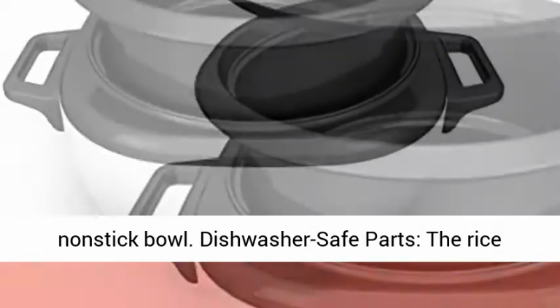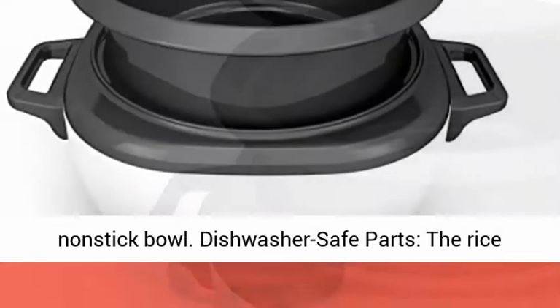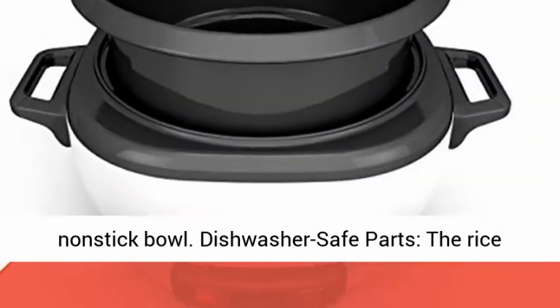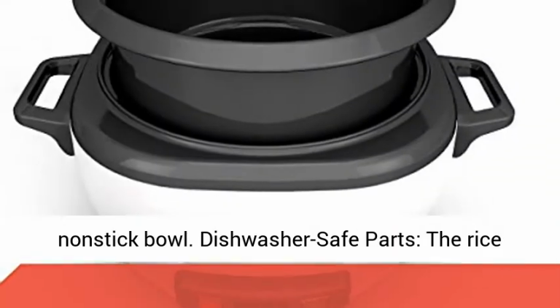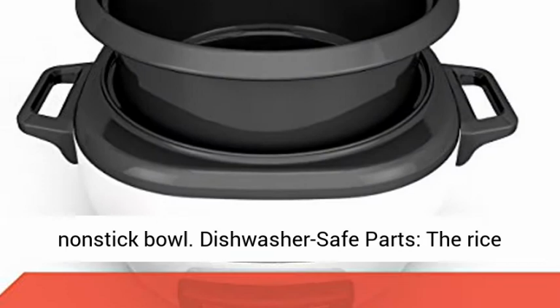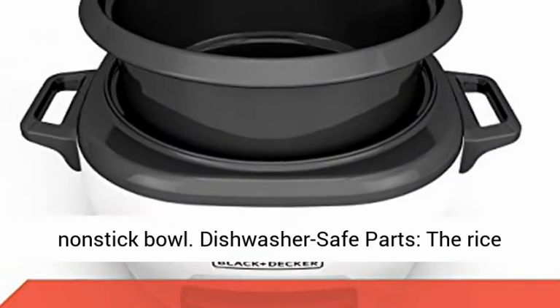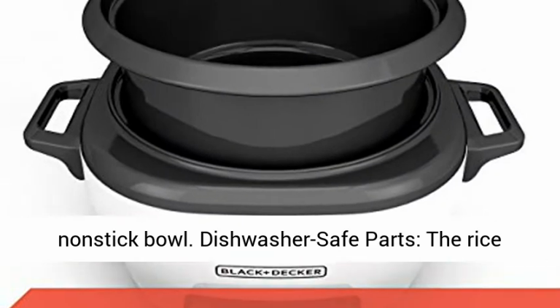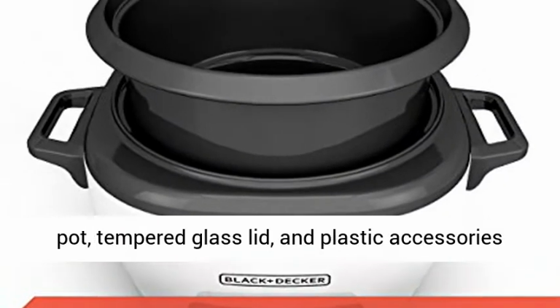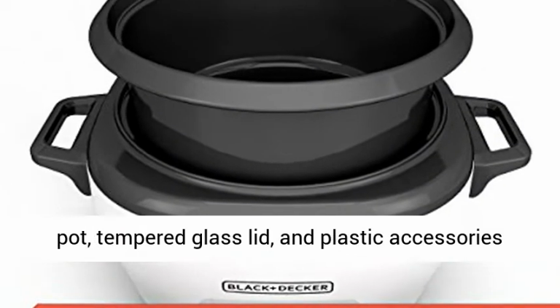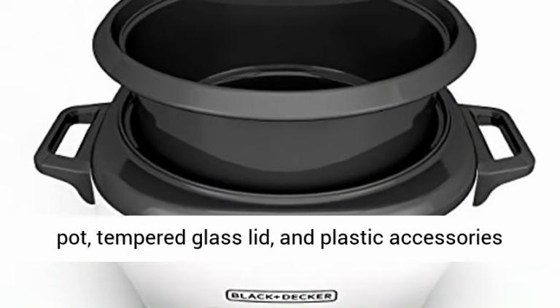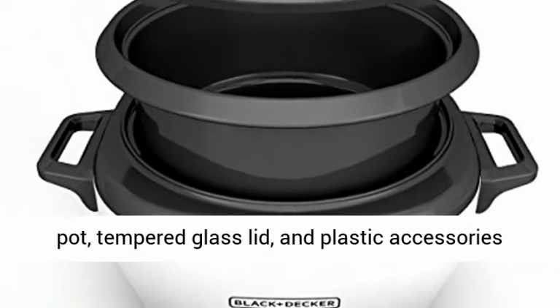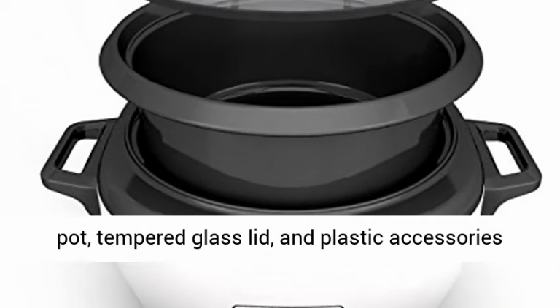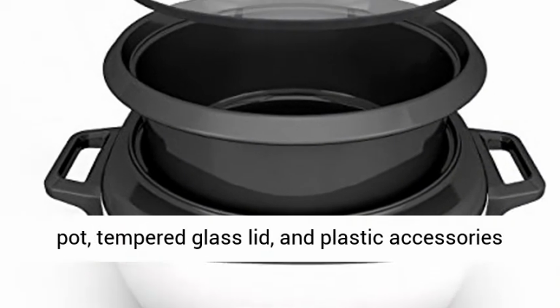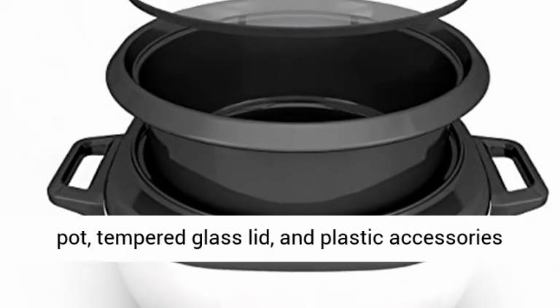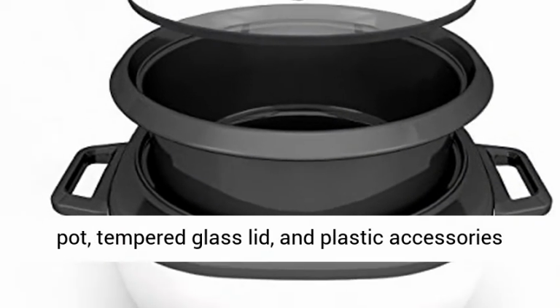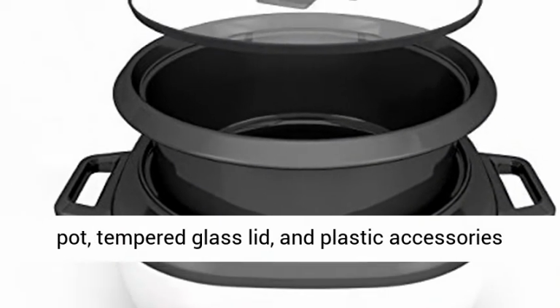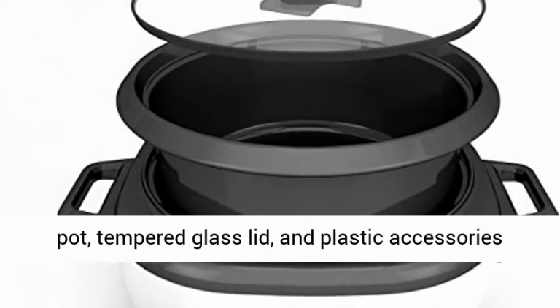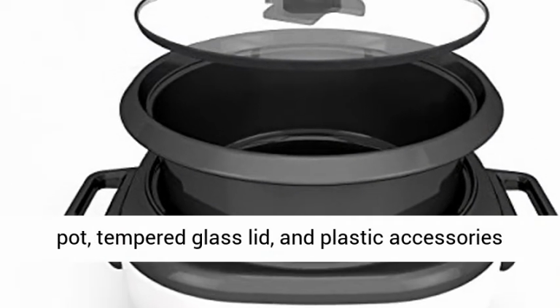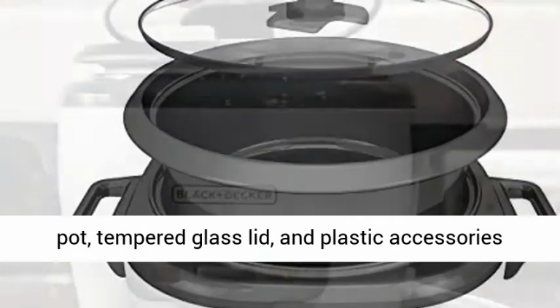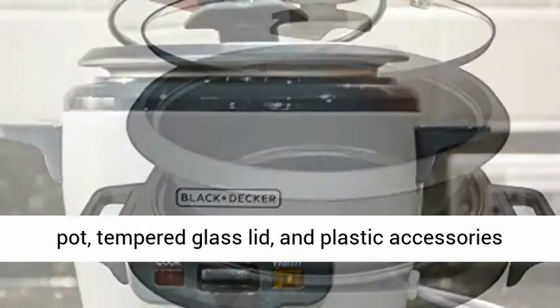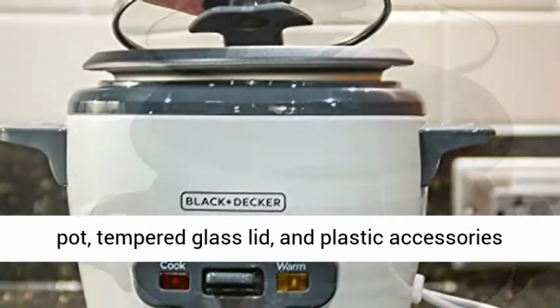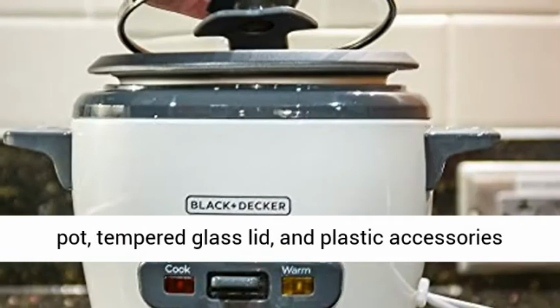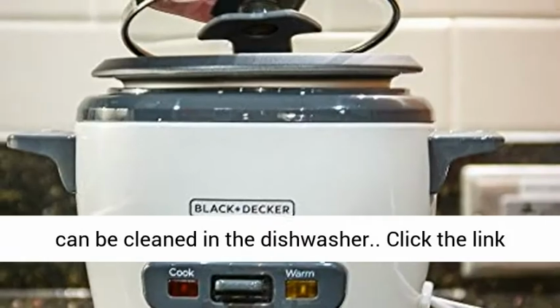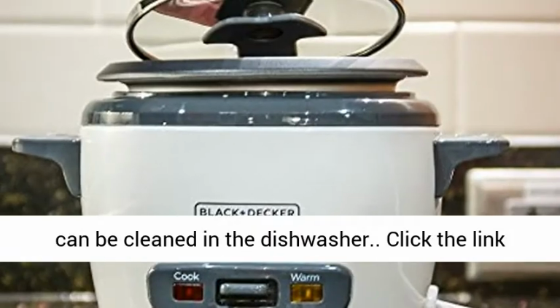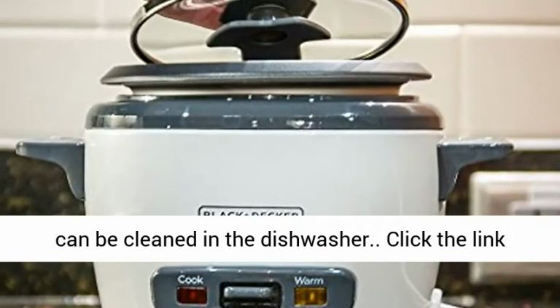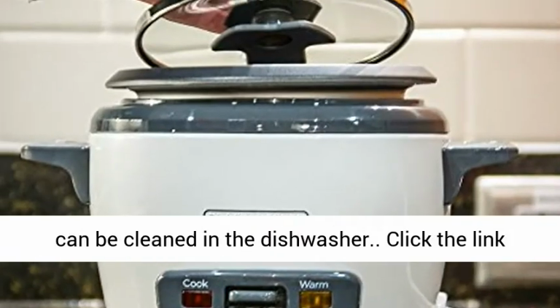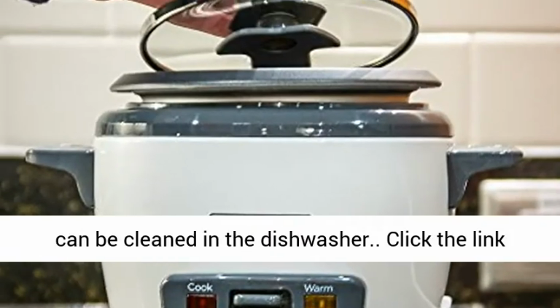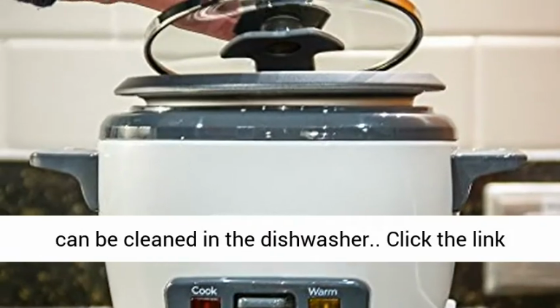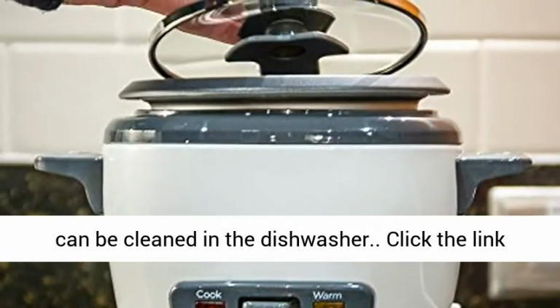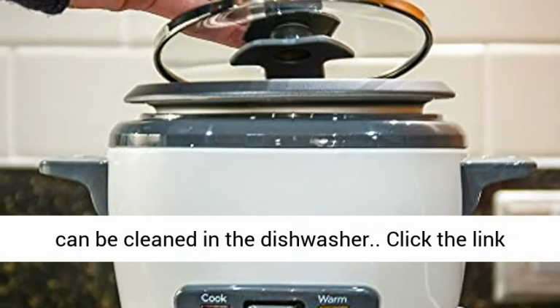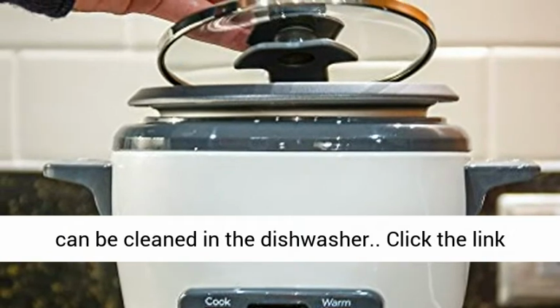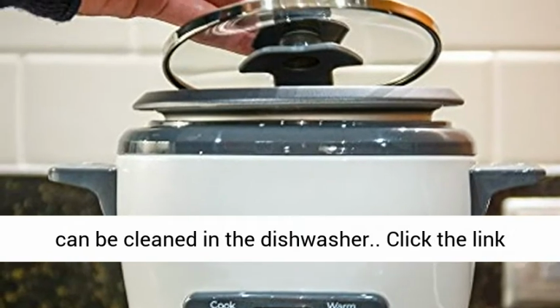Dishwasher safe parts — the rice pot, tempered glass lid, and plastic accessories can be cleaned in the dishwasher.